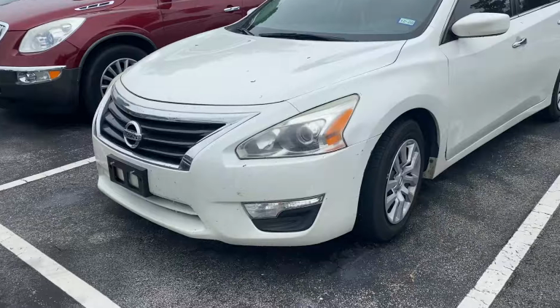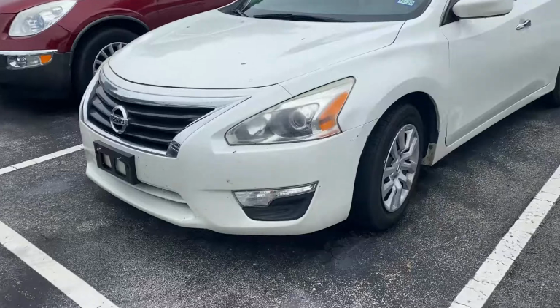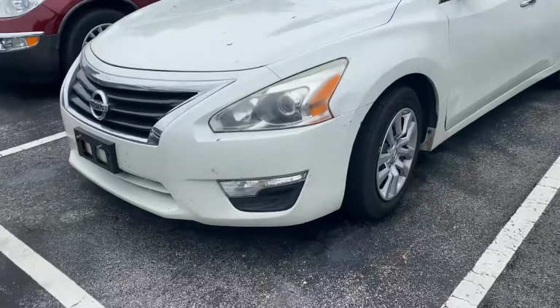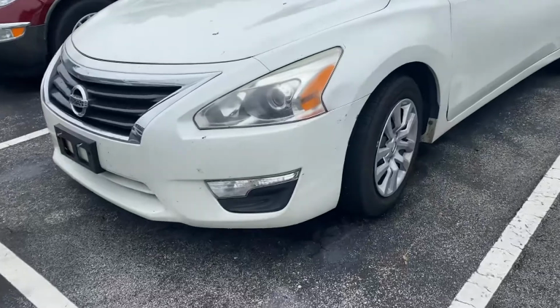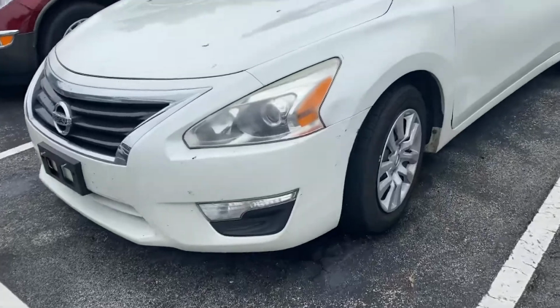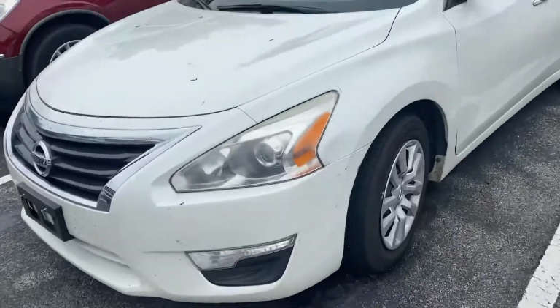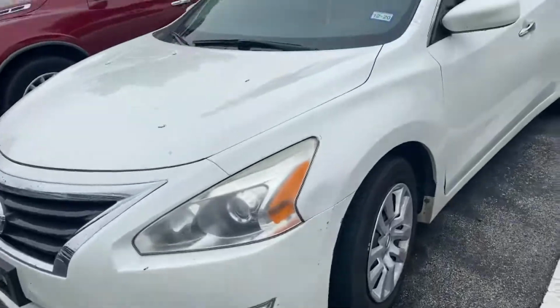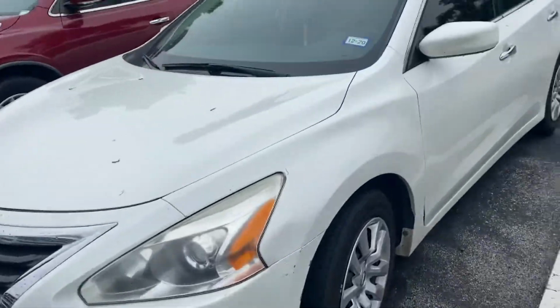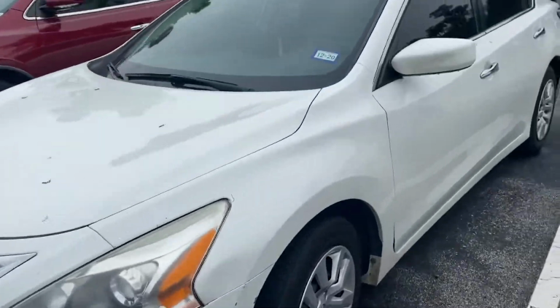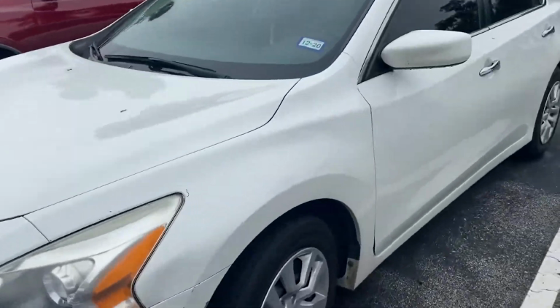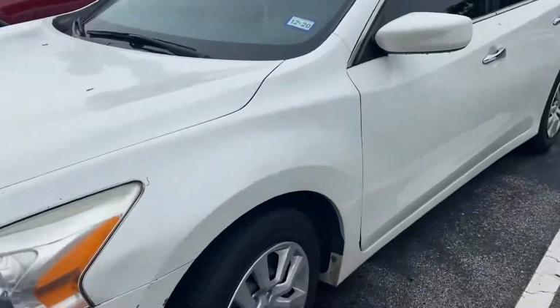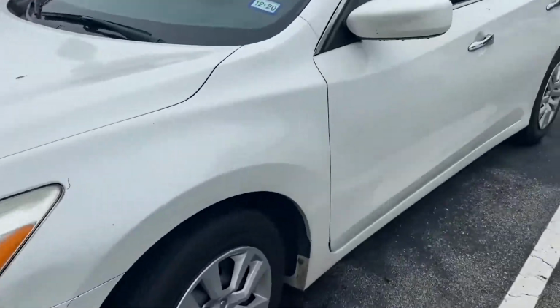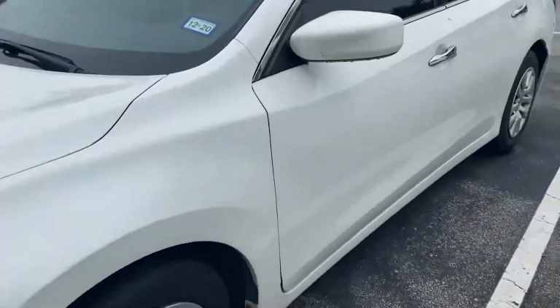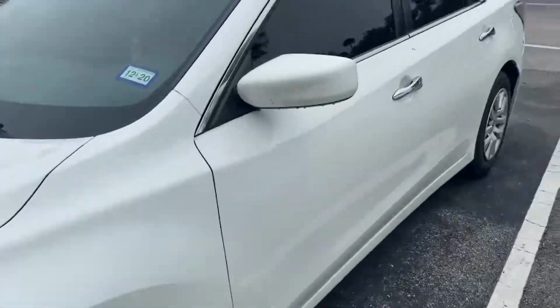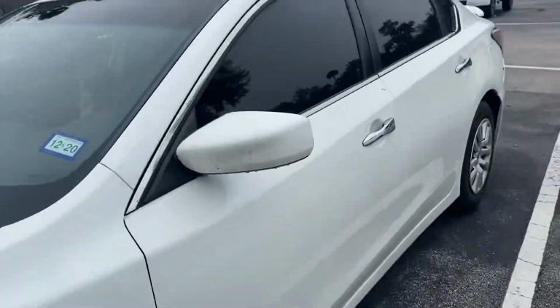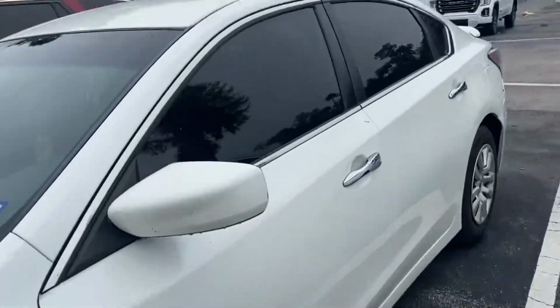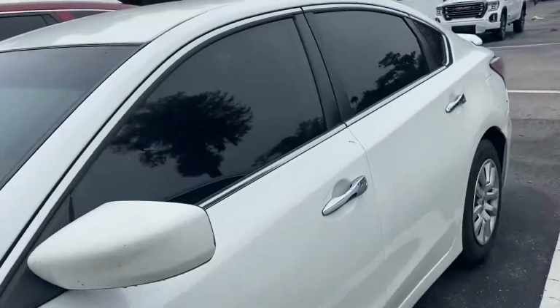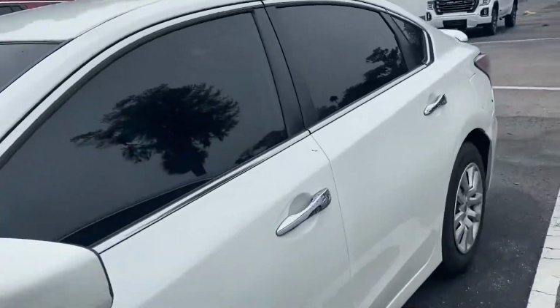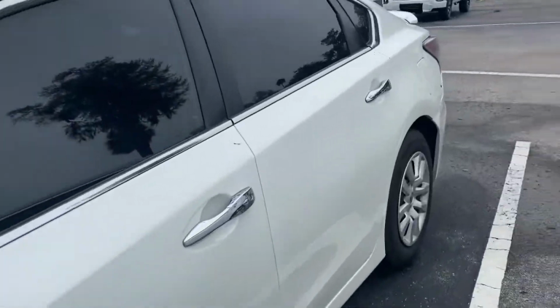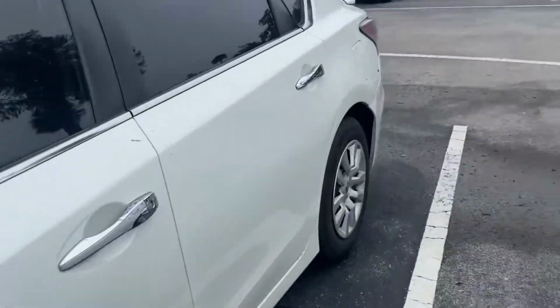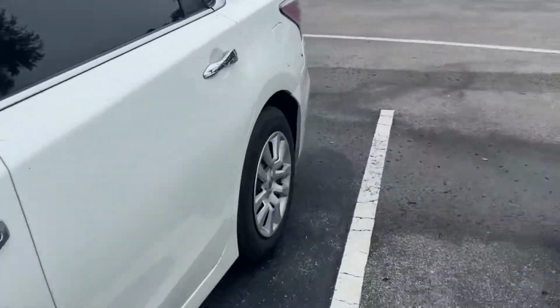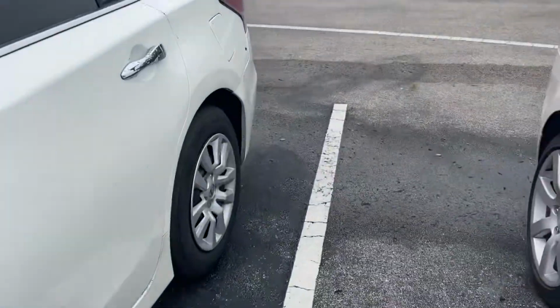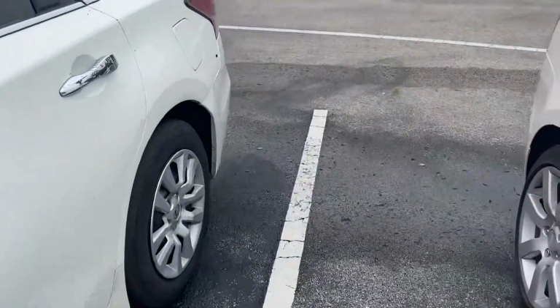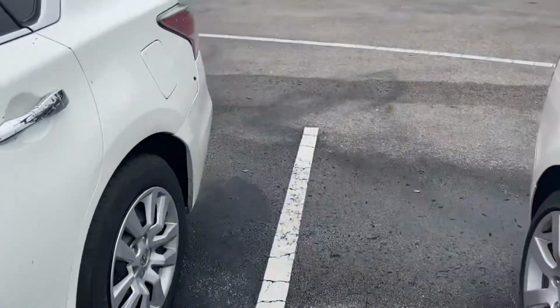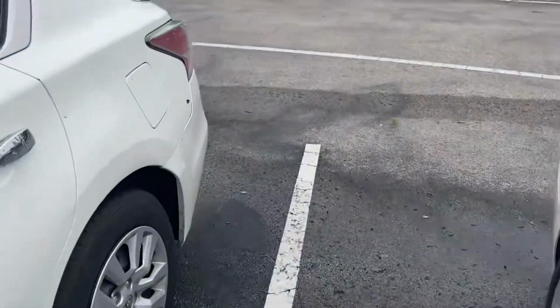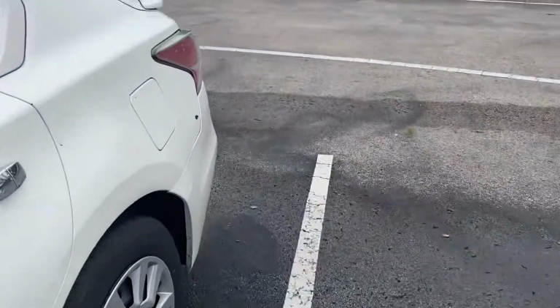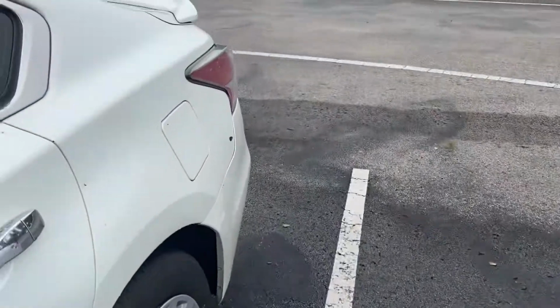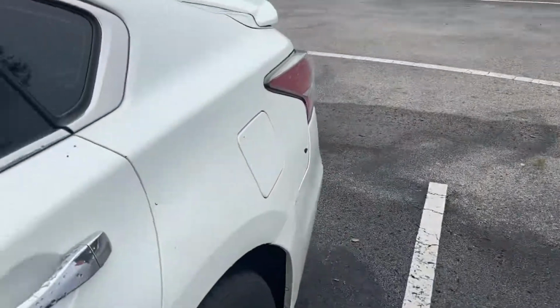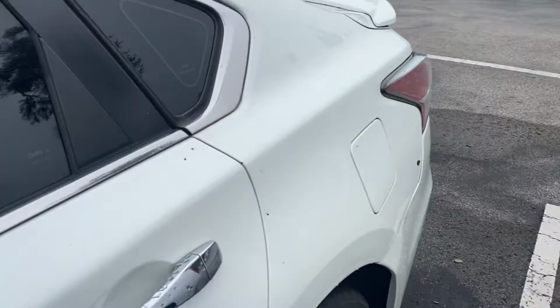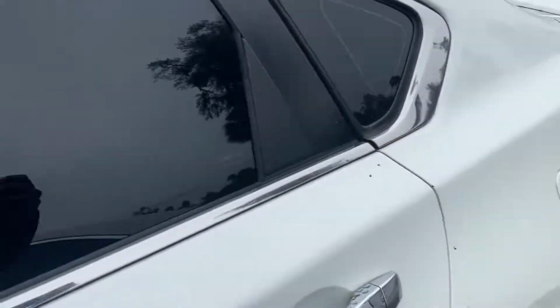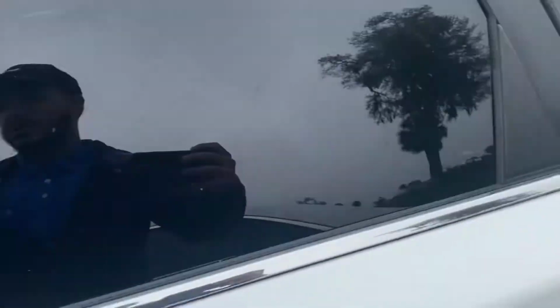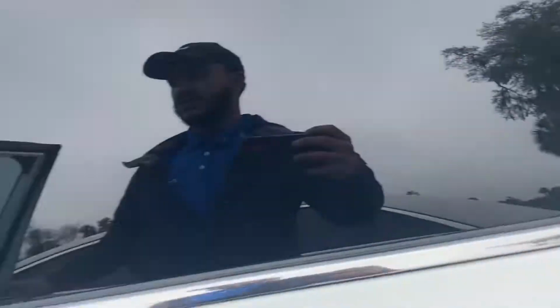Anthony here from Richie Autos, just going ahead and taking a brief walk around video for you of the 2014 Nissan Altima.